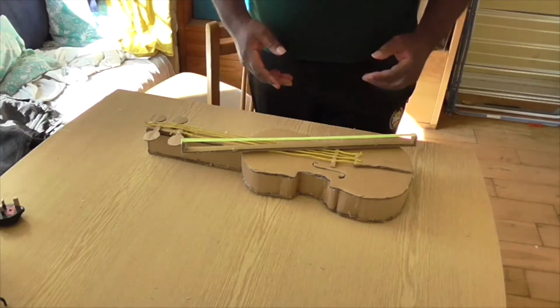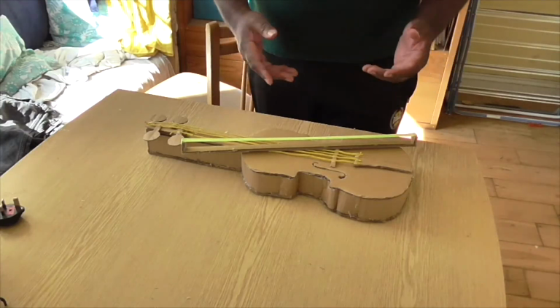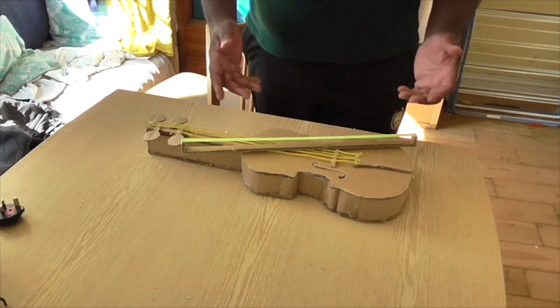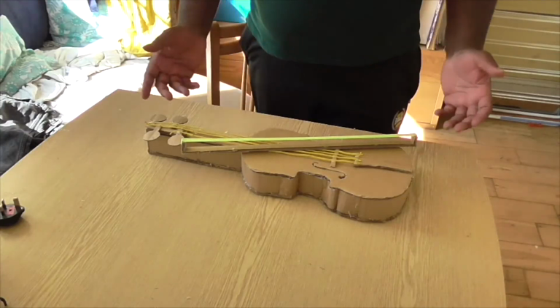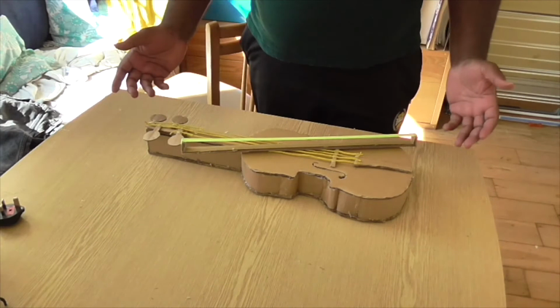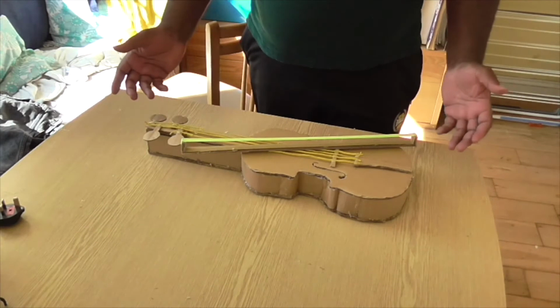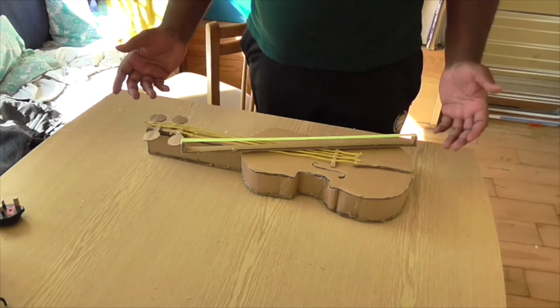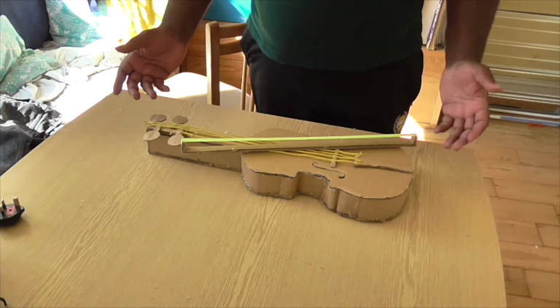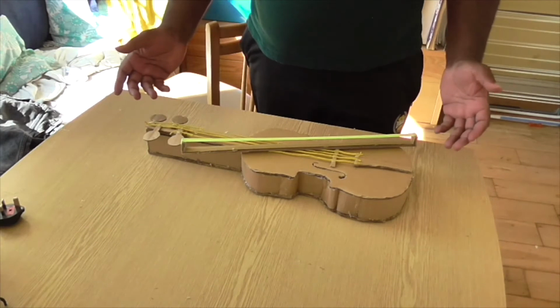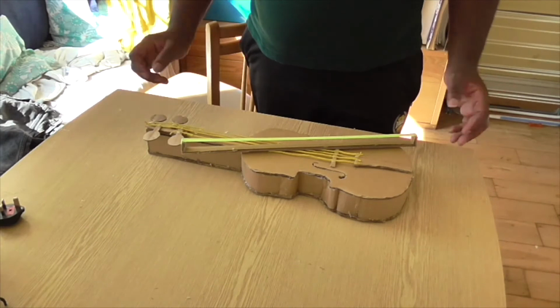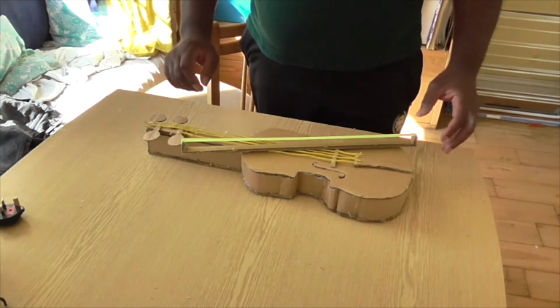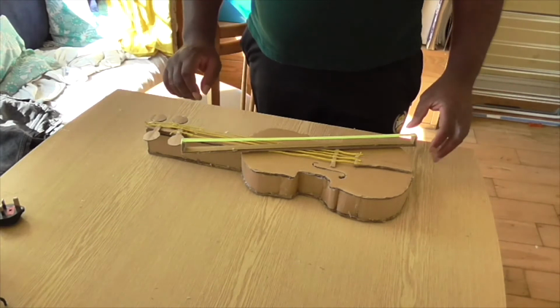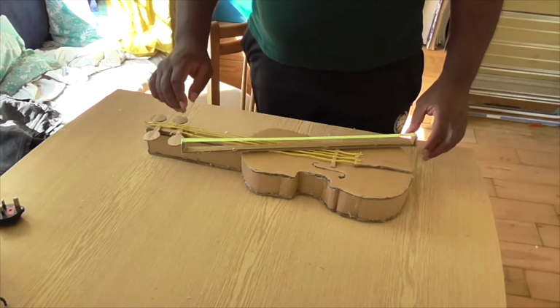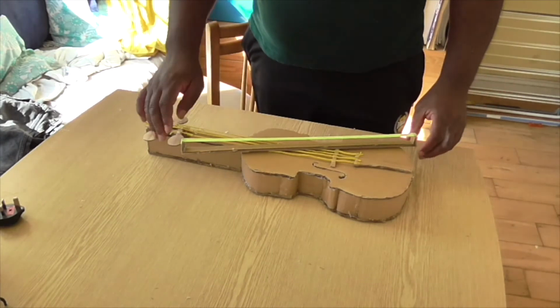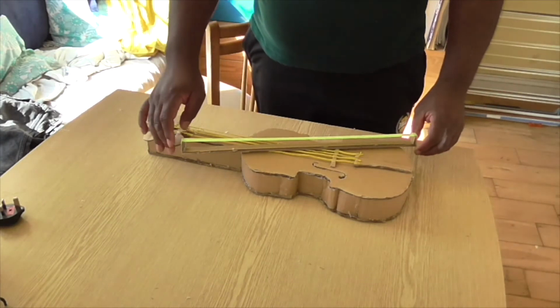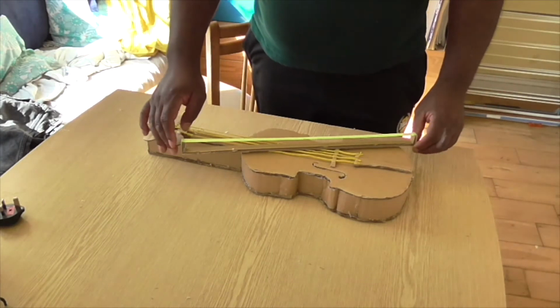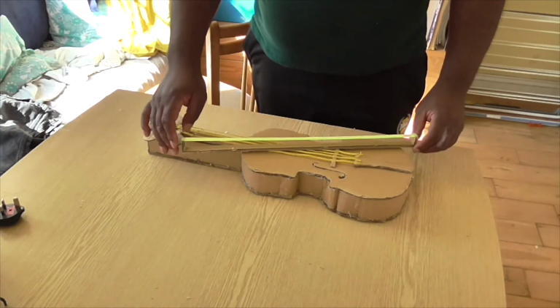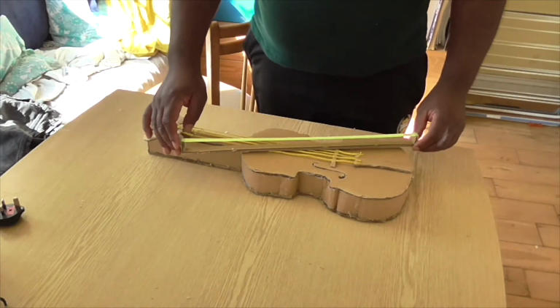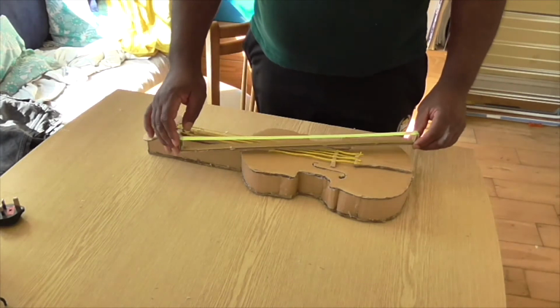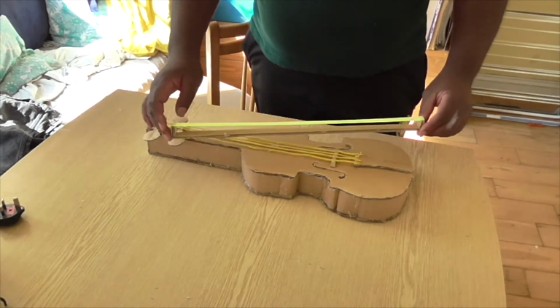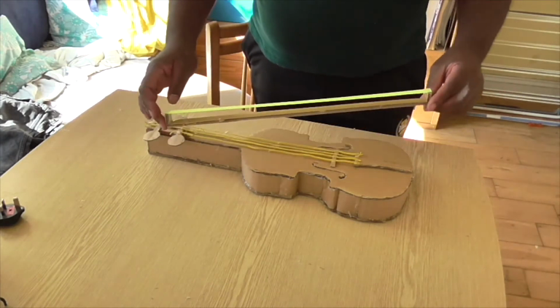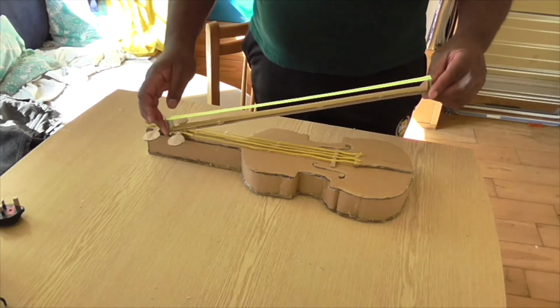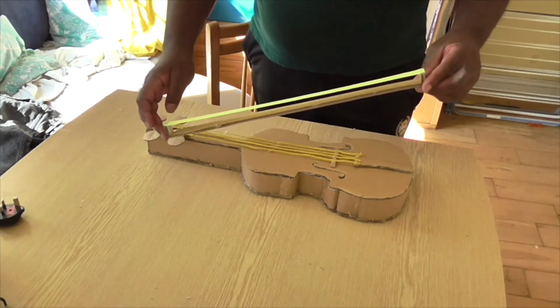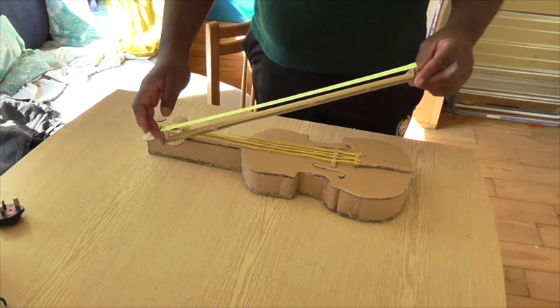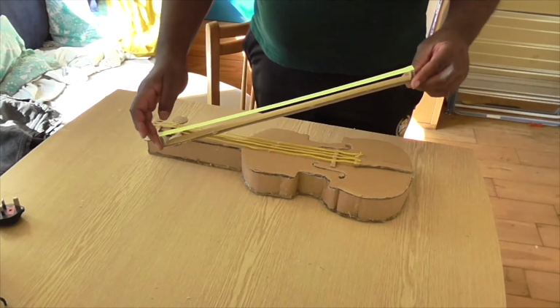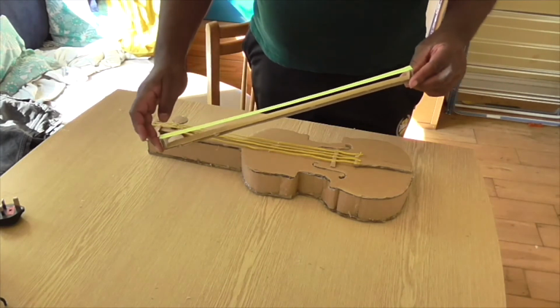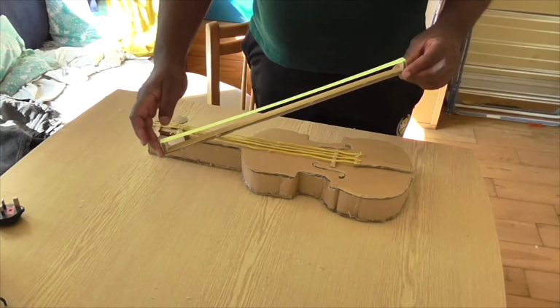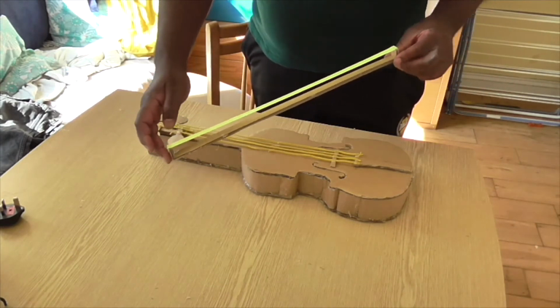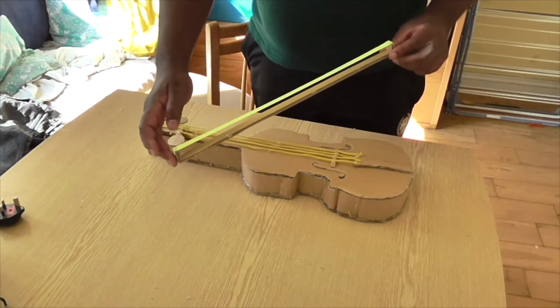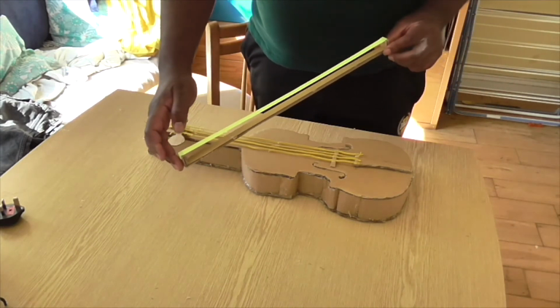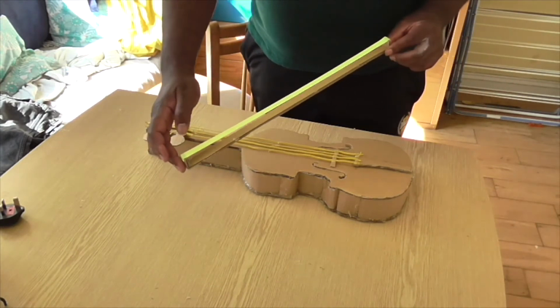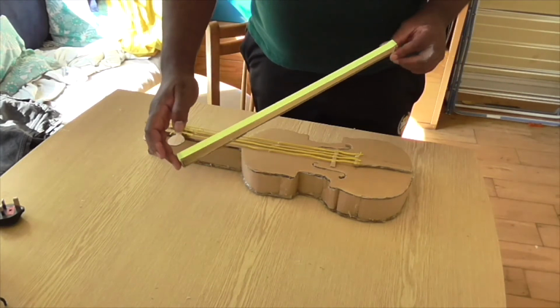So here we go, my violin. Let me know what you have made. See you soon.